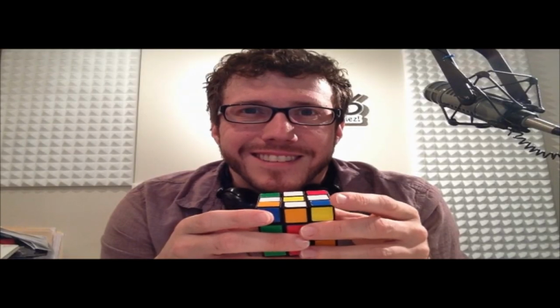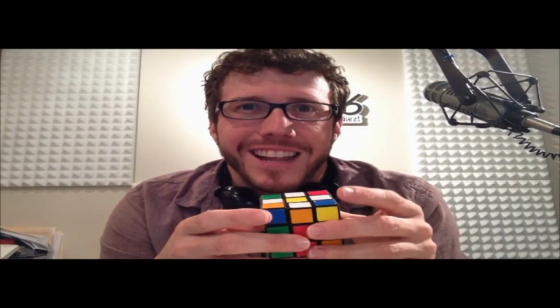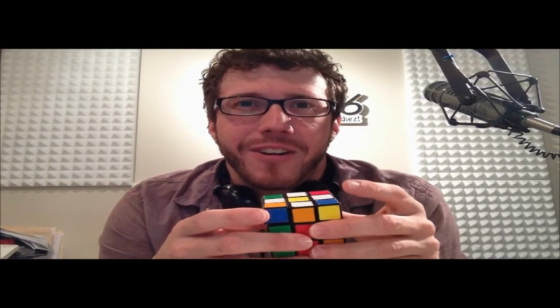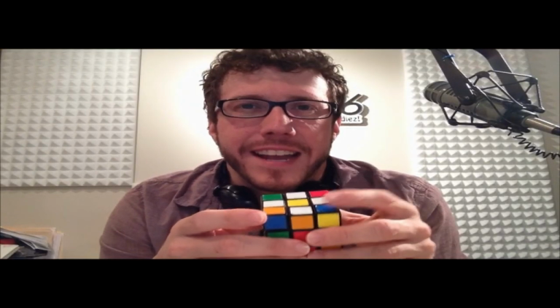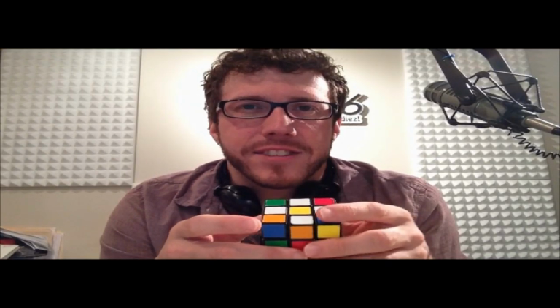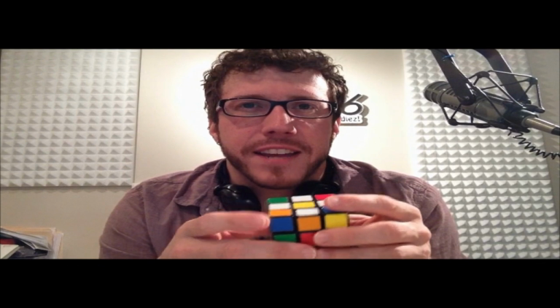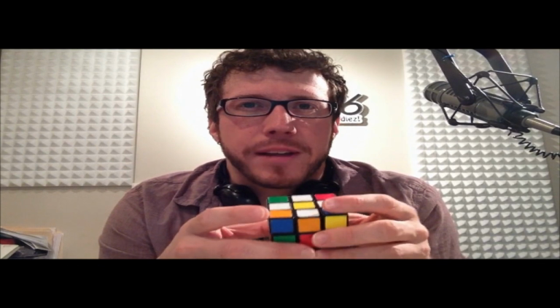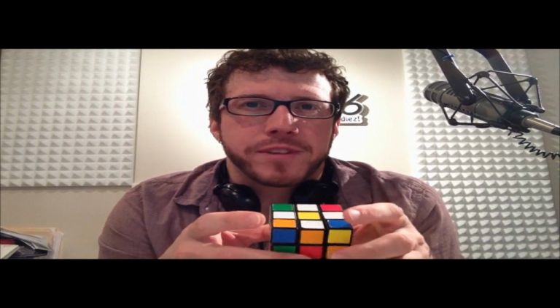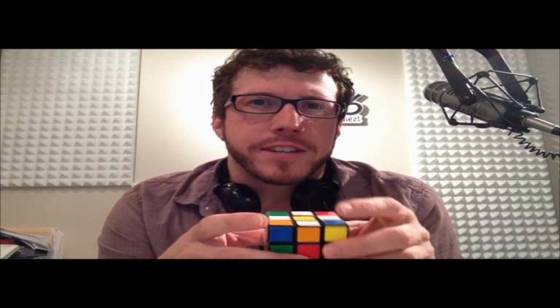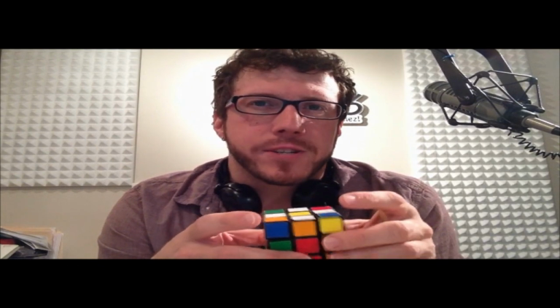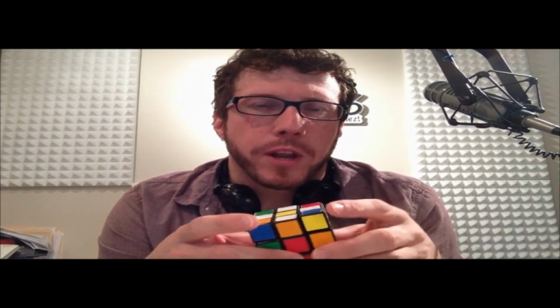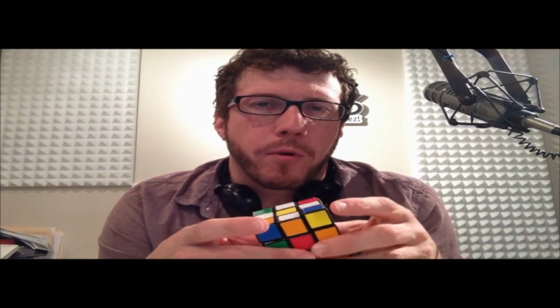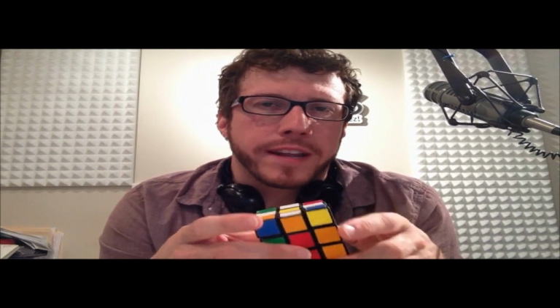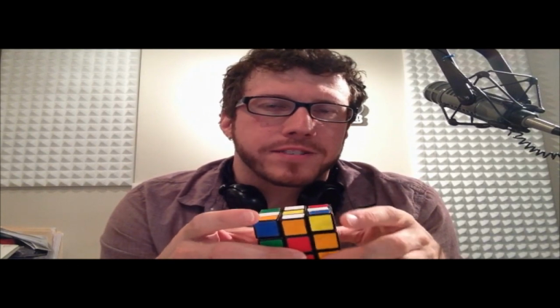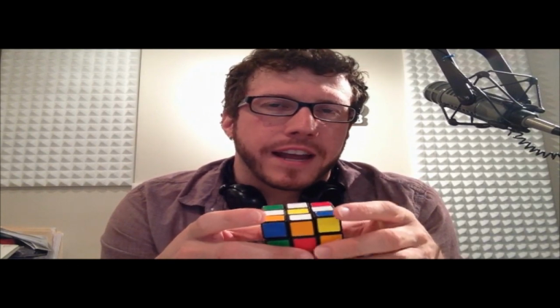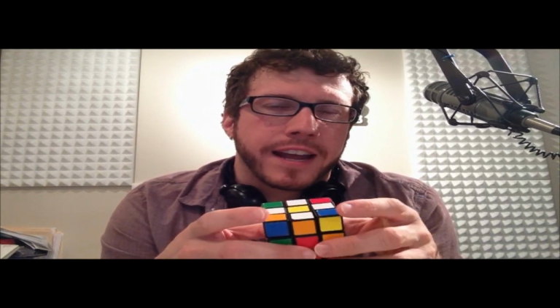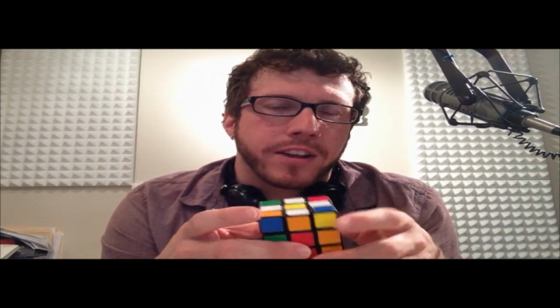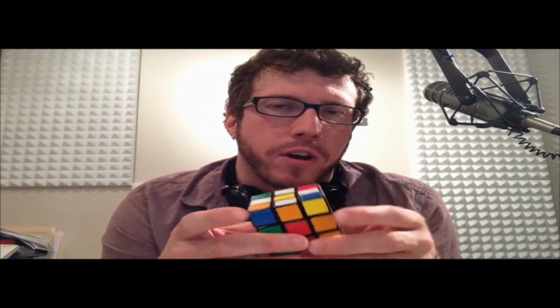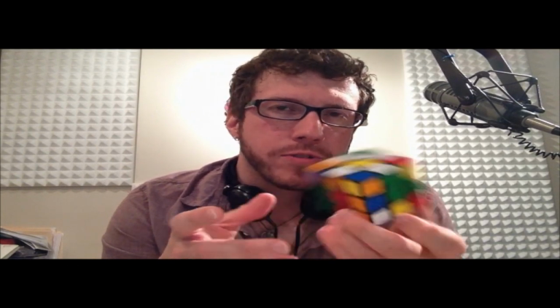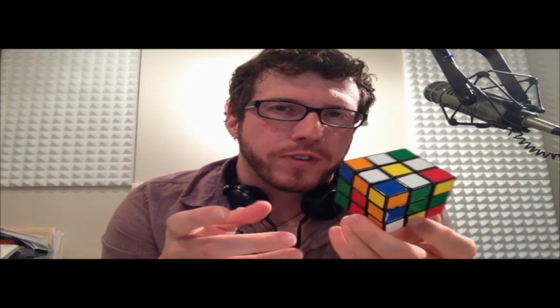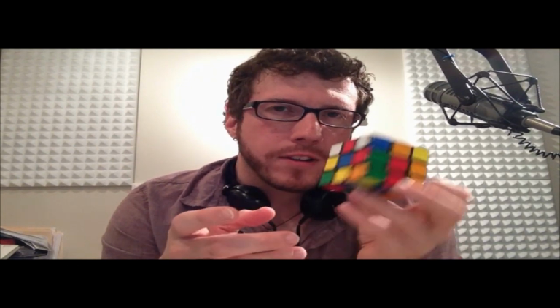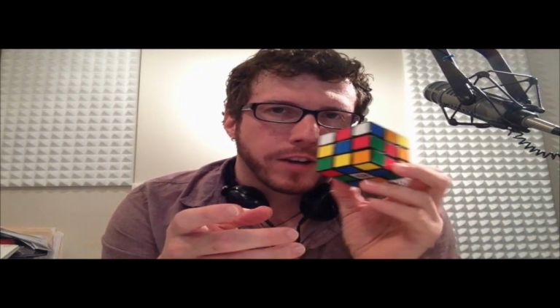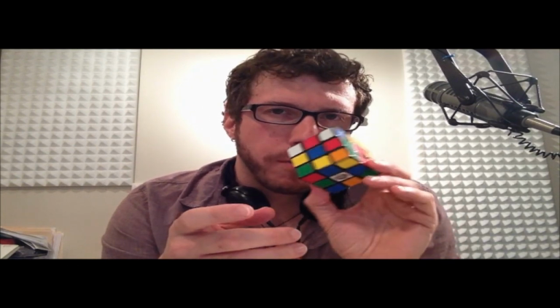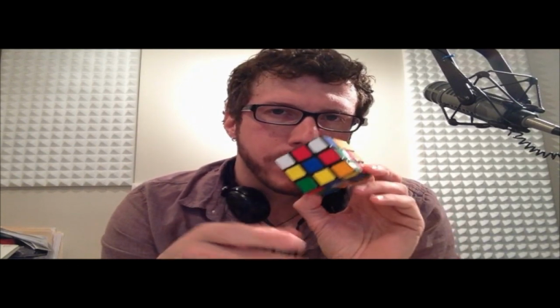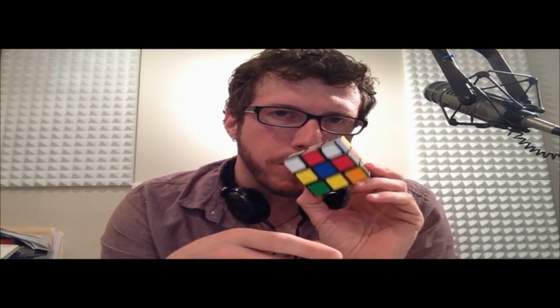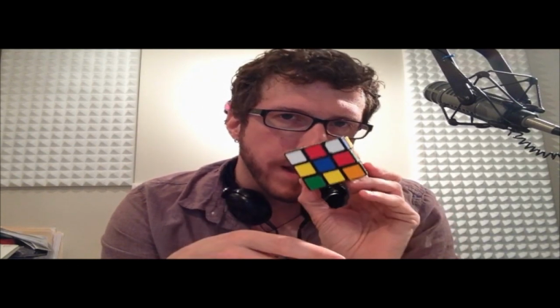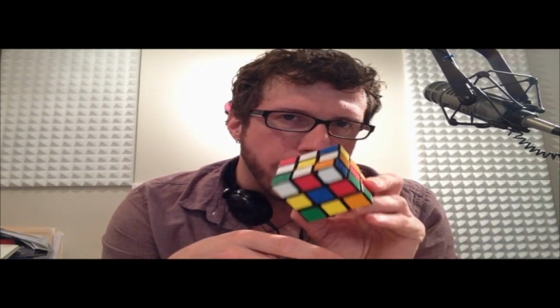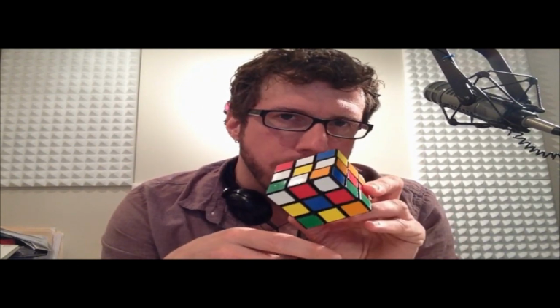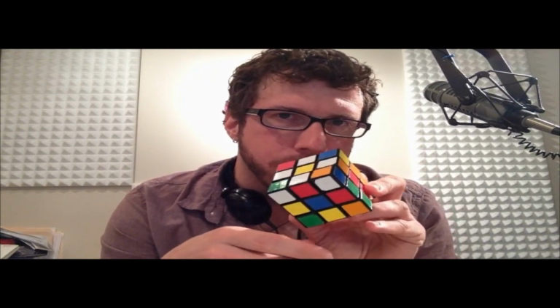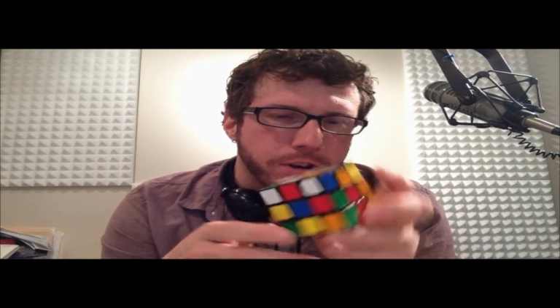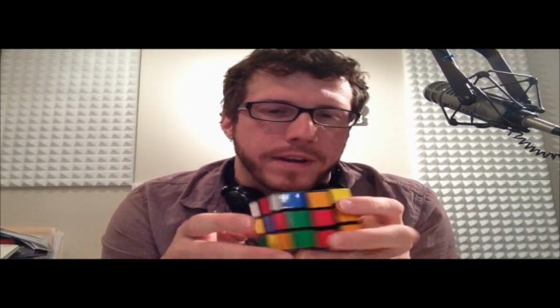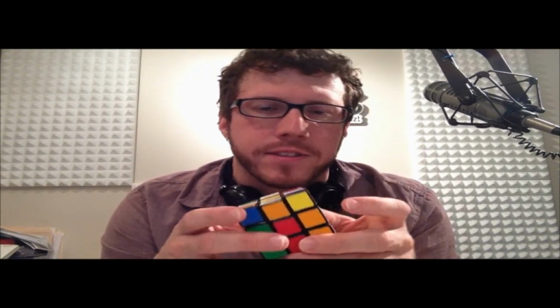Hello again, it's Keith James with 96.1 in the mornings and your host for How to Solve a Rubik's Cube in under two minutes.